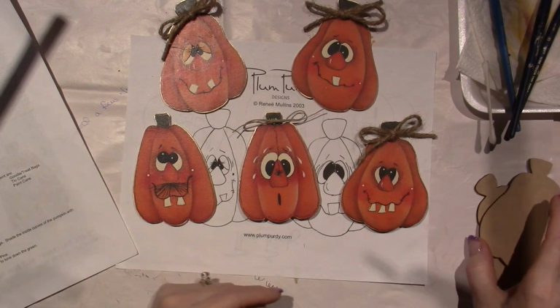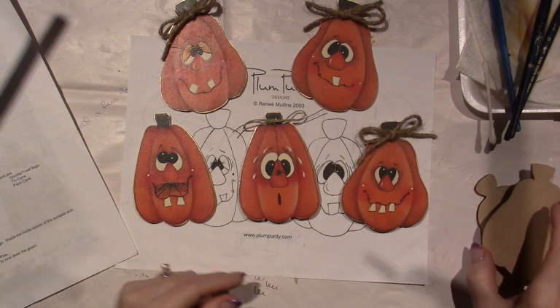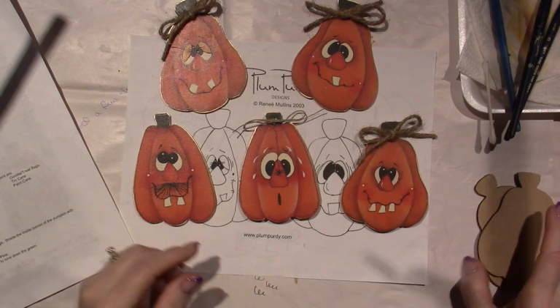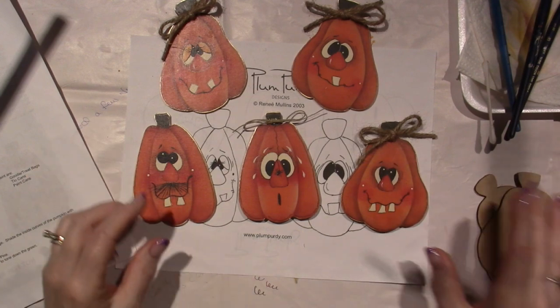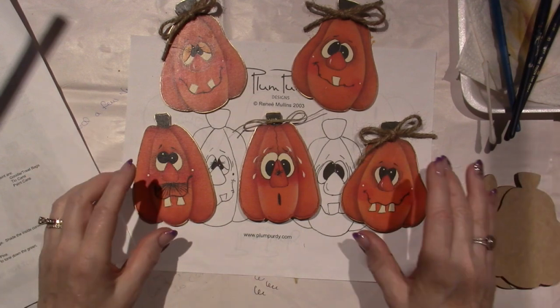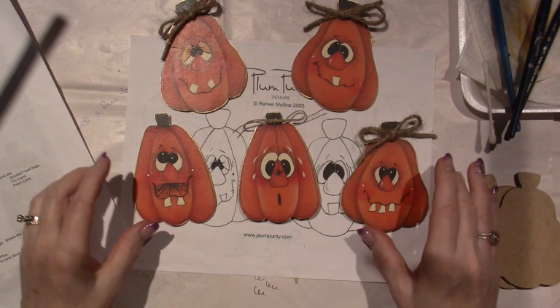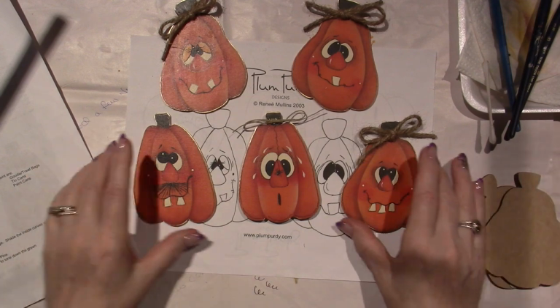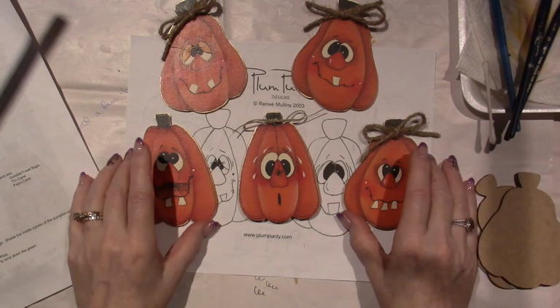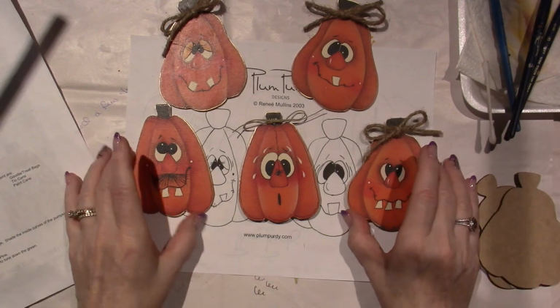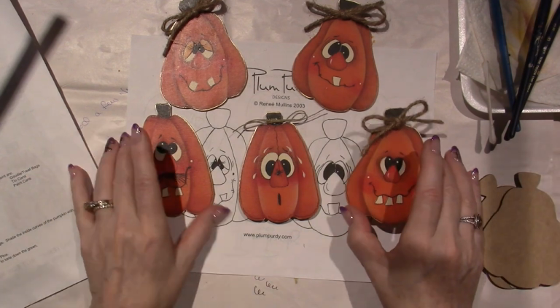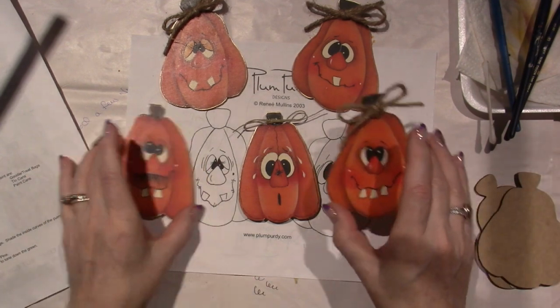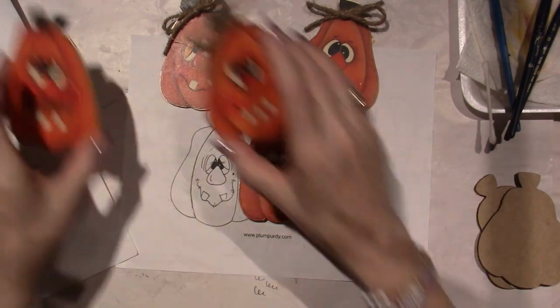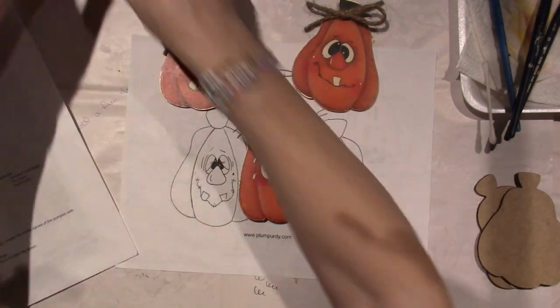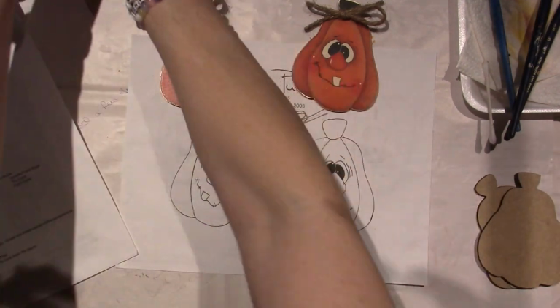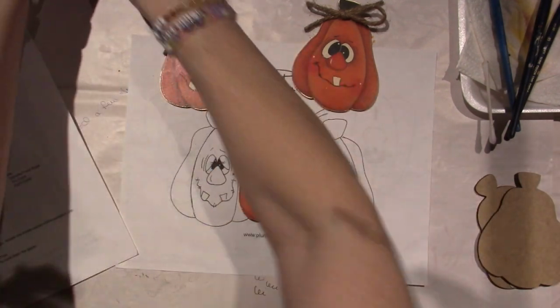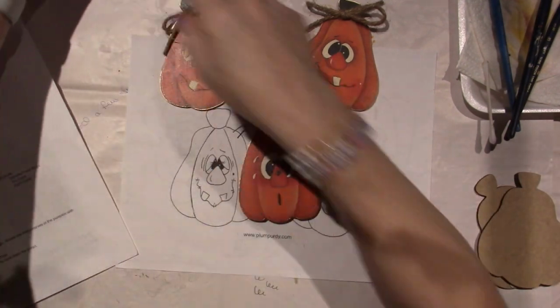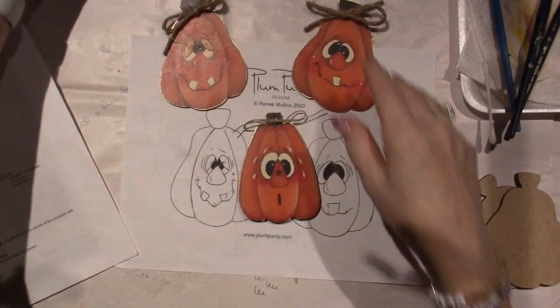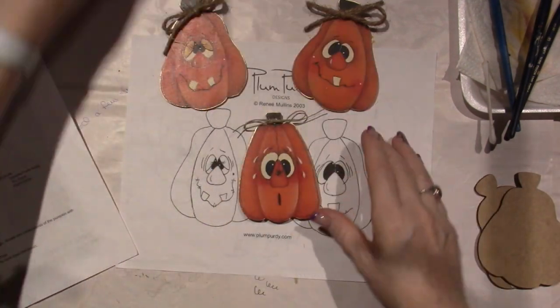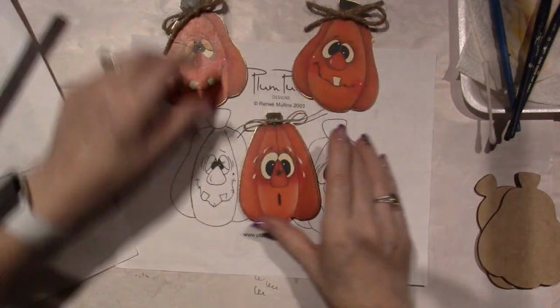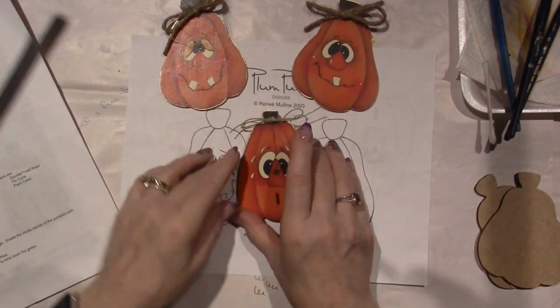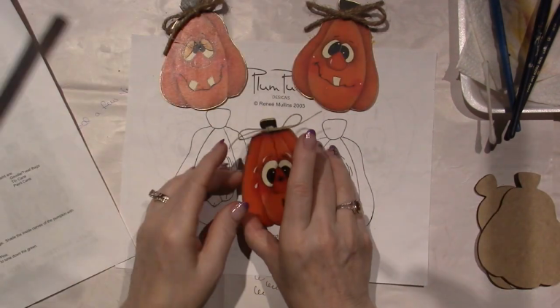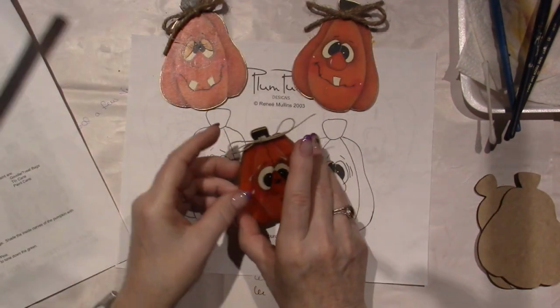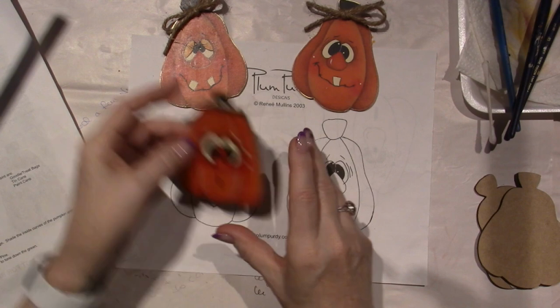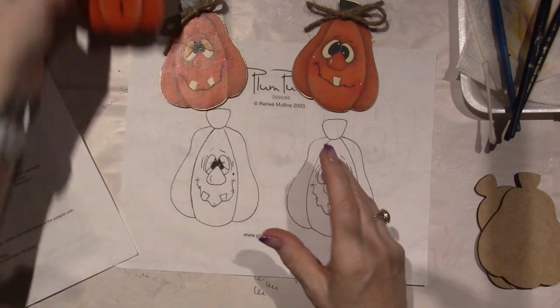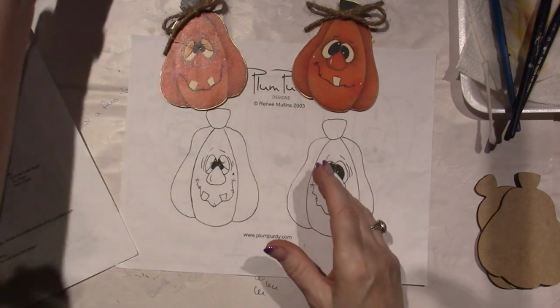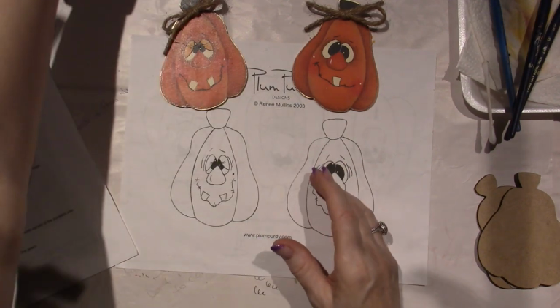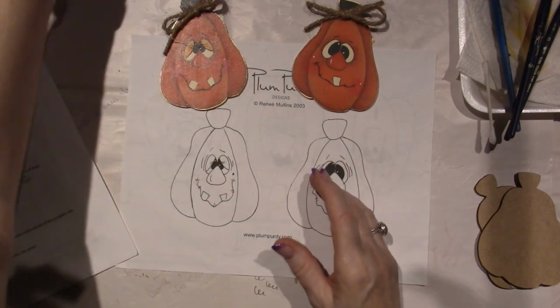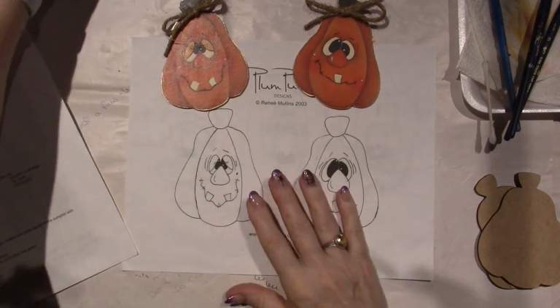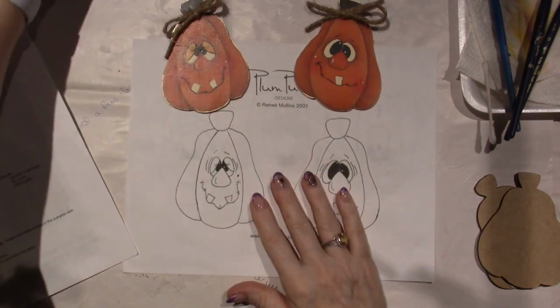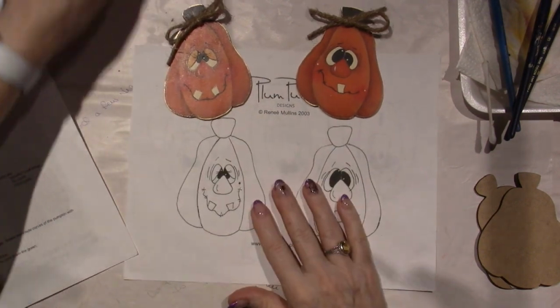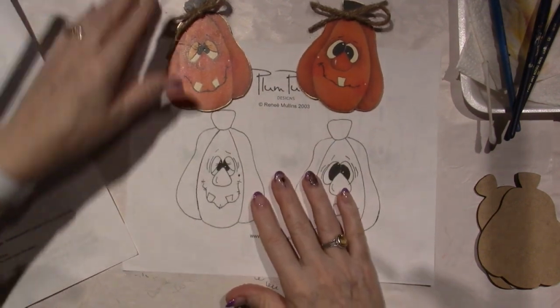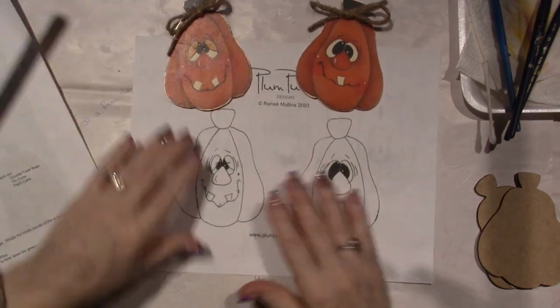I'm going to move these guys out of the way and share with you how I base coat.